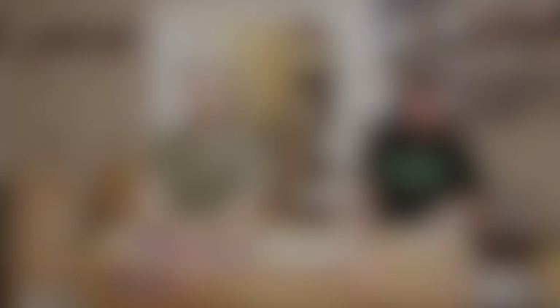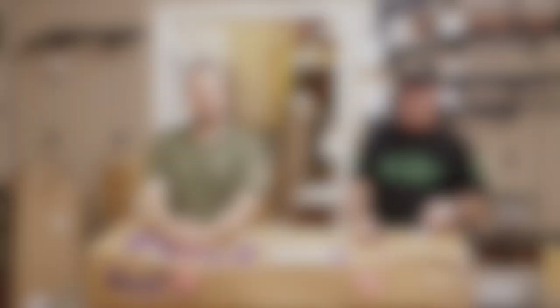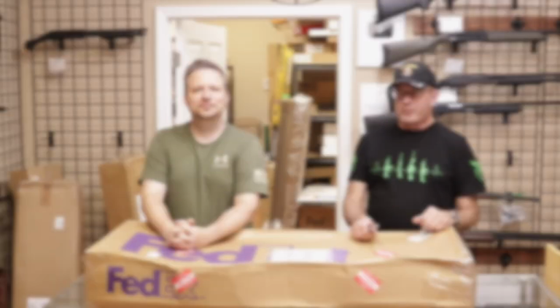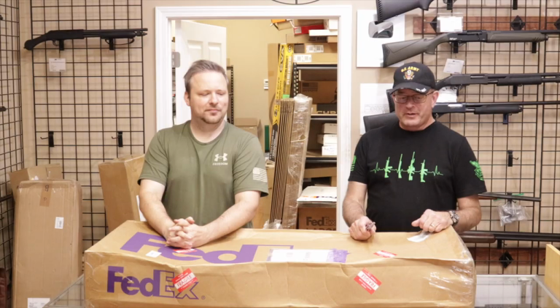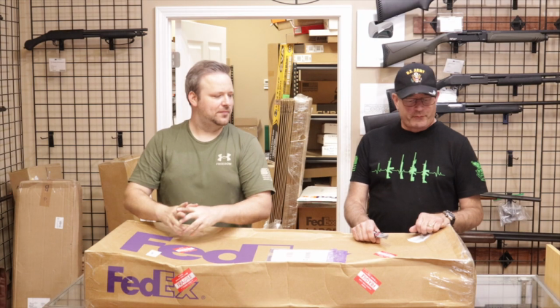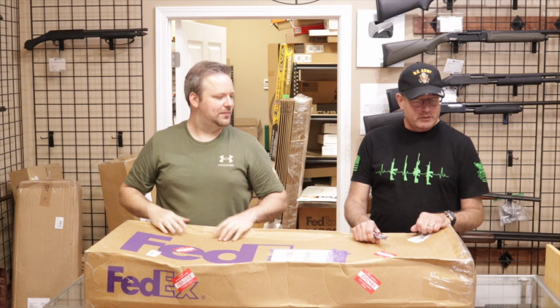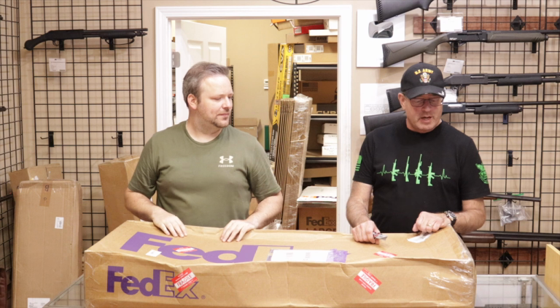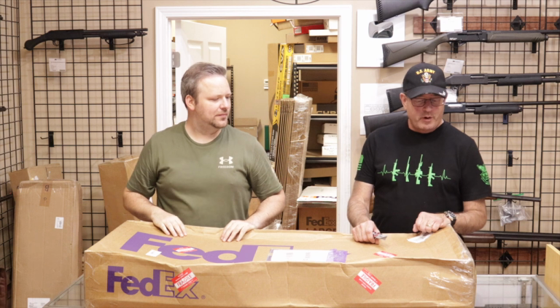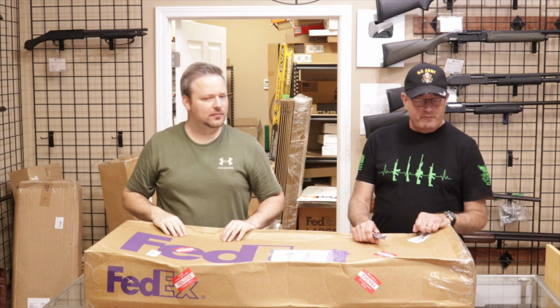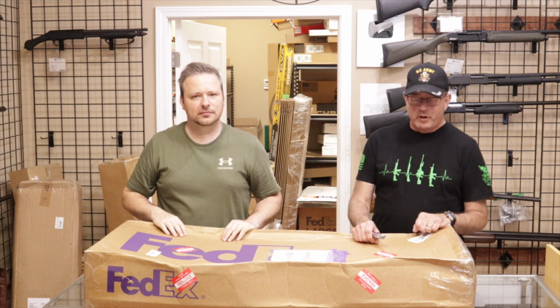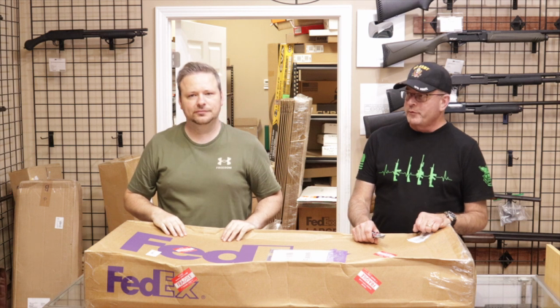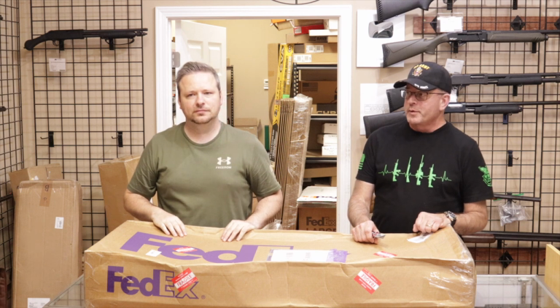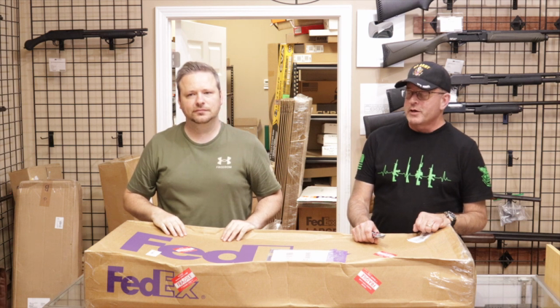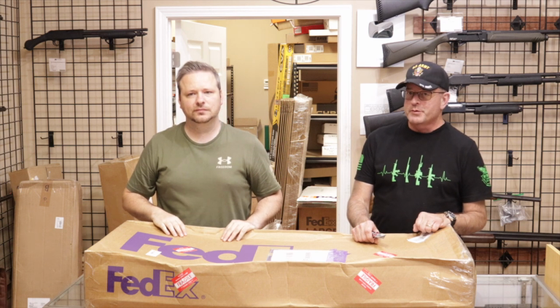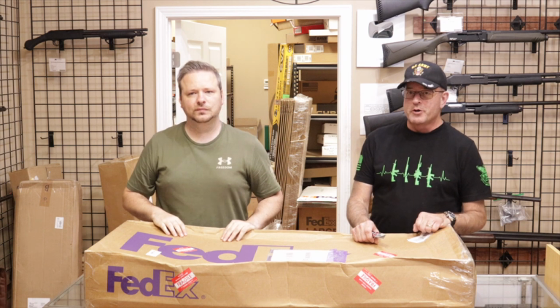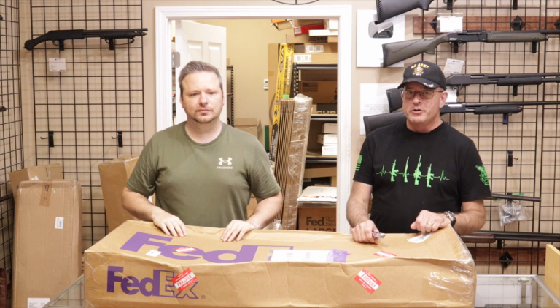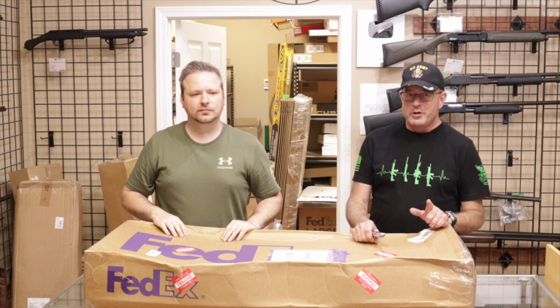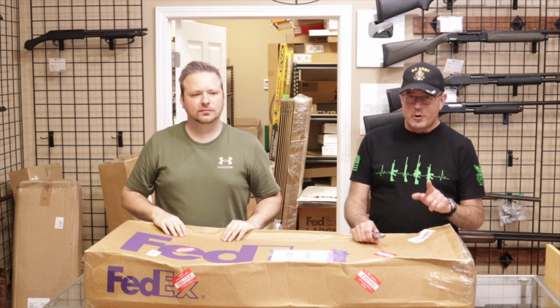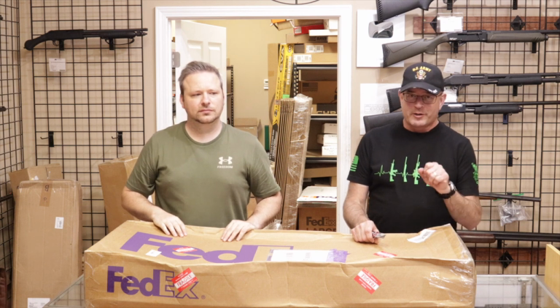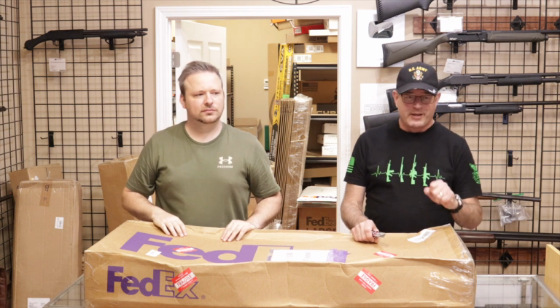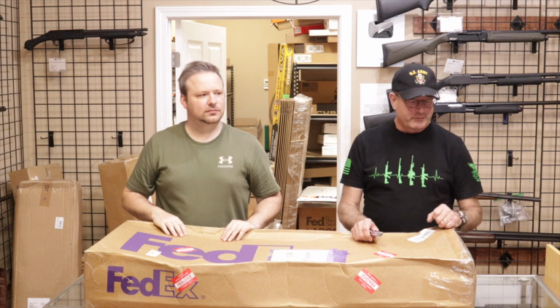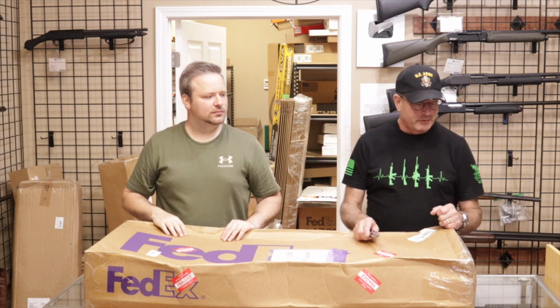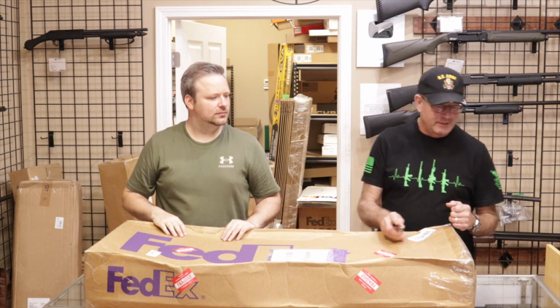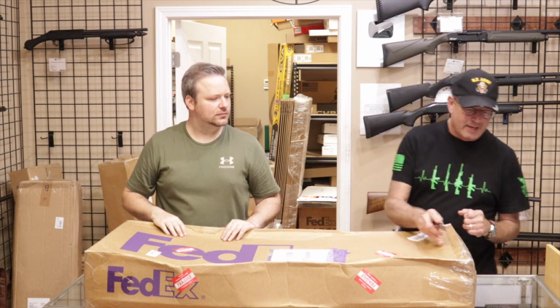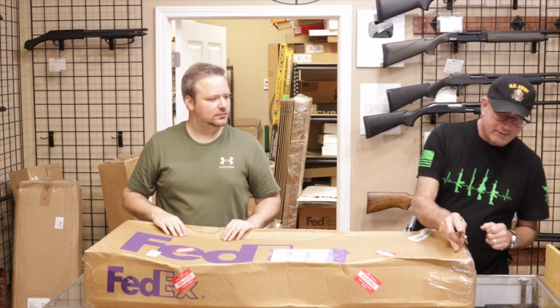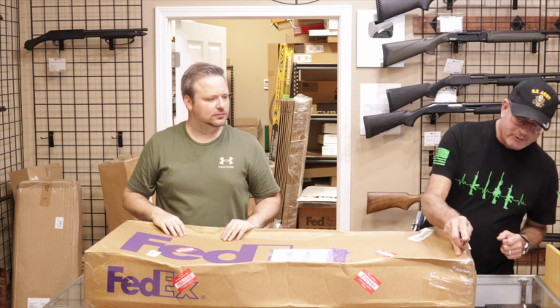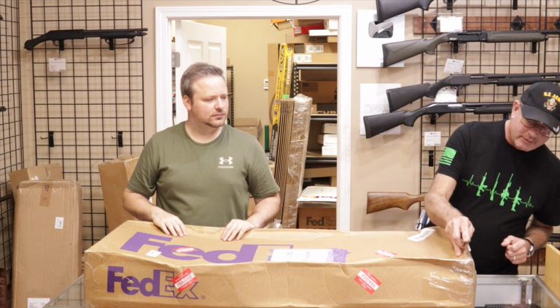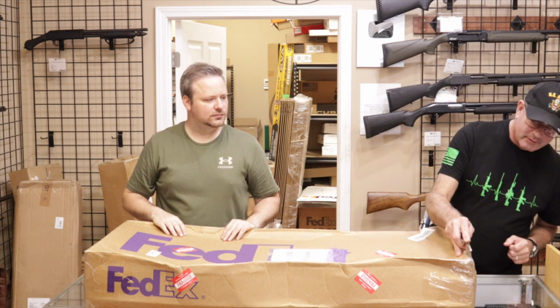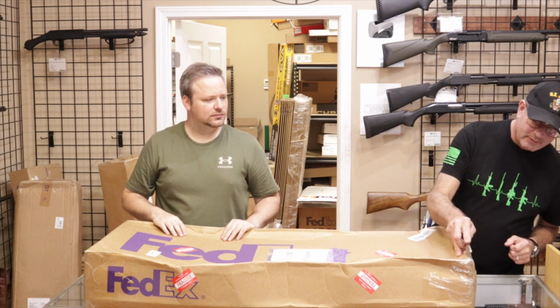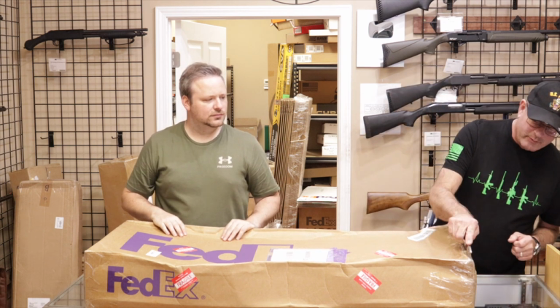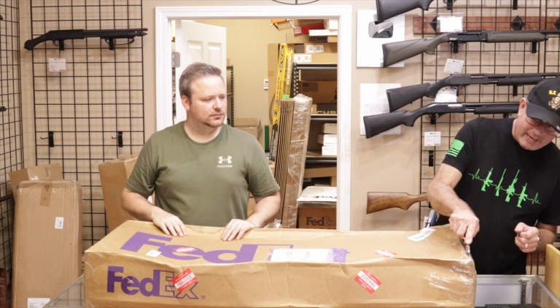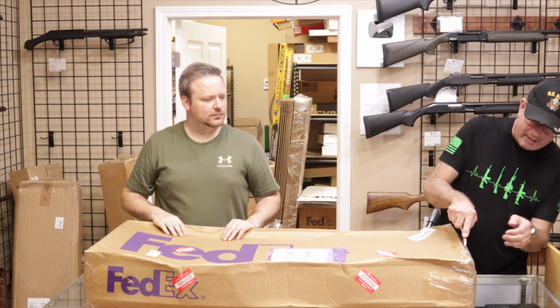All right, Chris, first up we have one from a customer in New York. Thanks for sending that in to us. Let's see what we got.